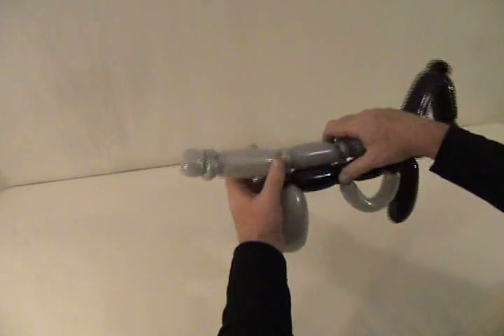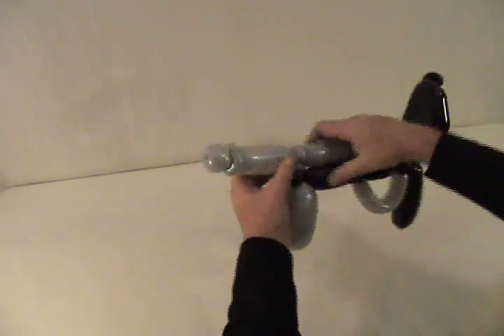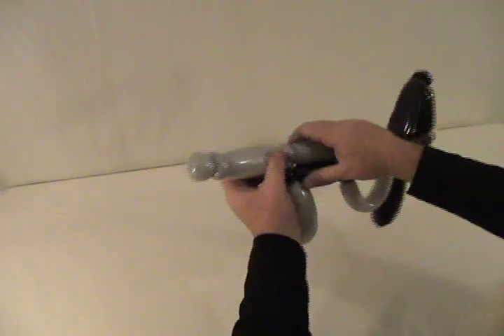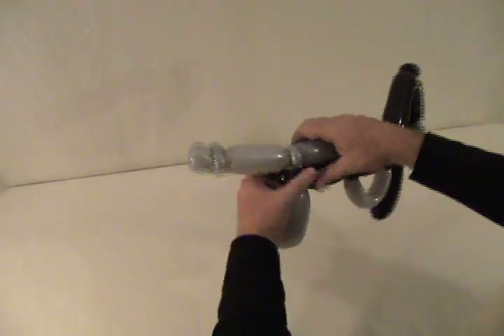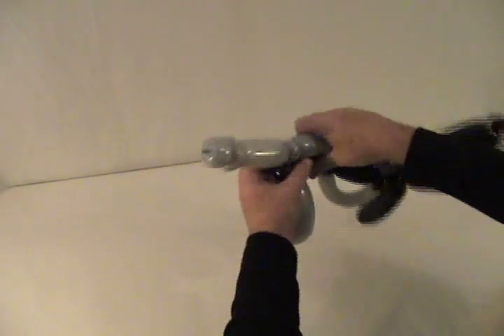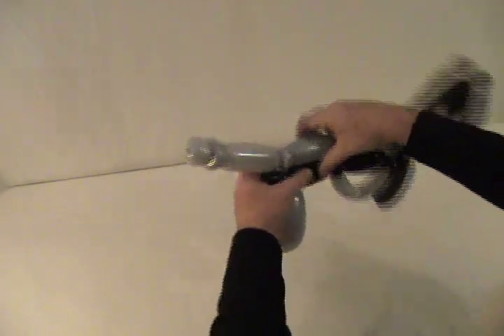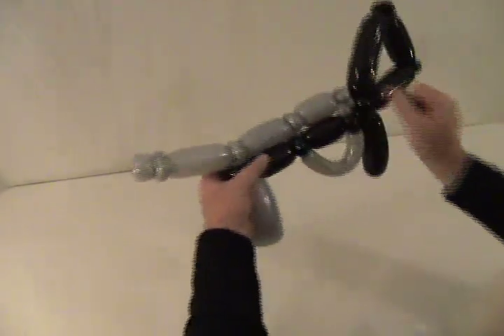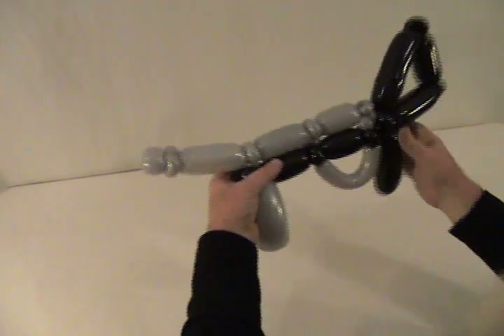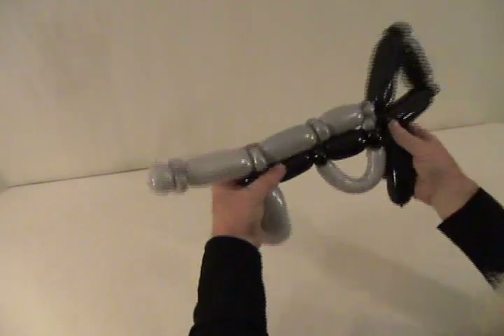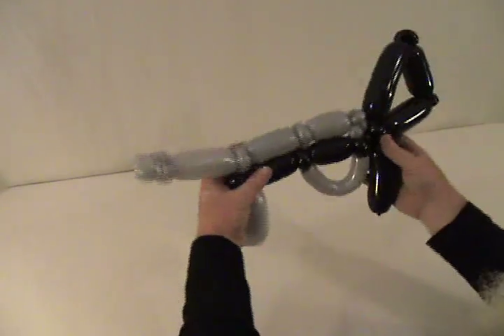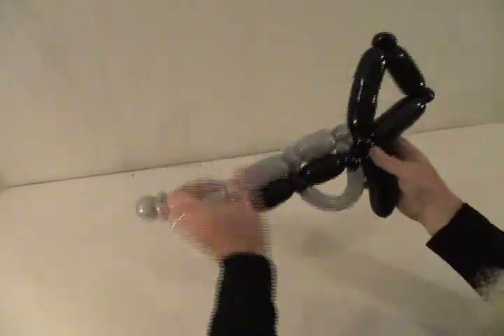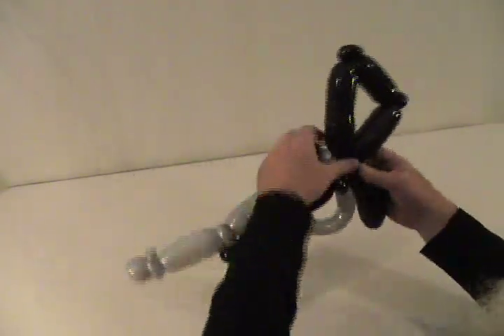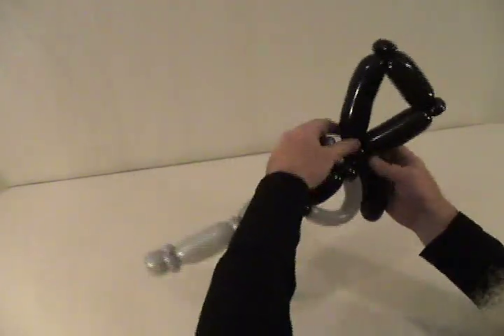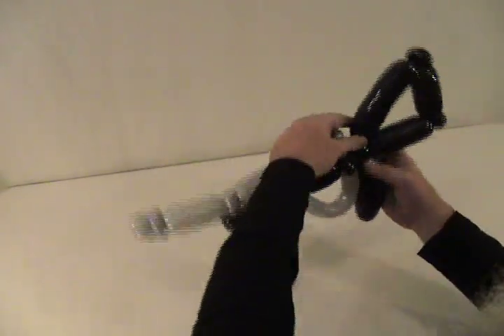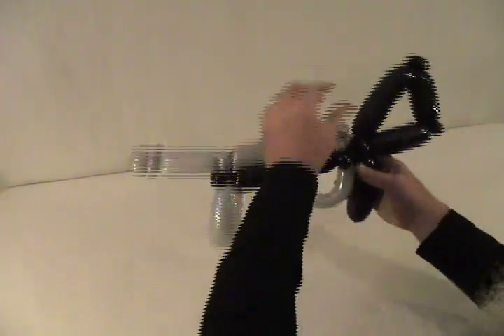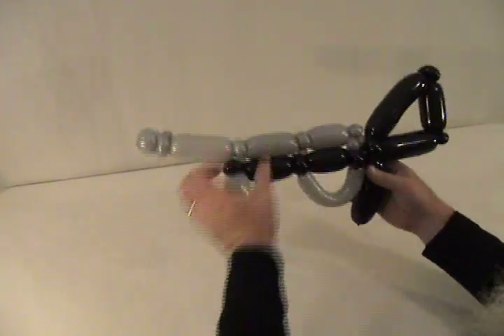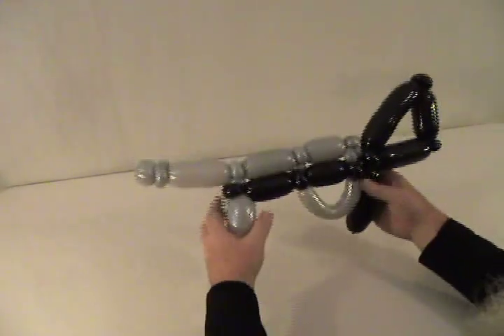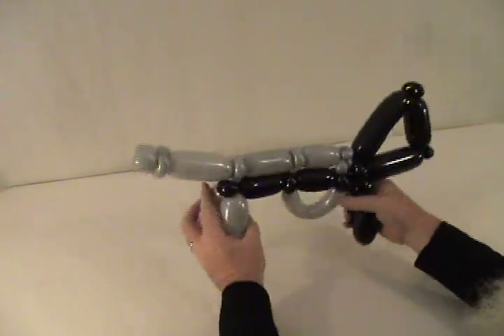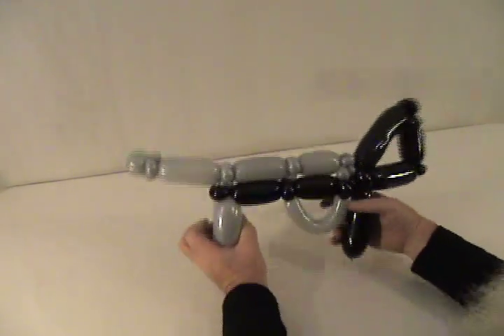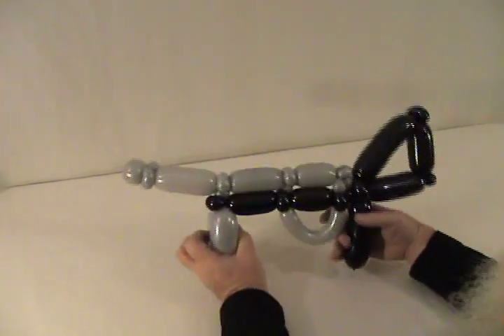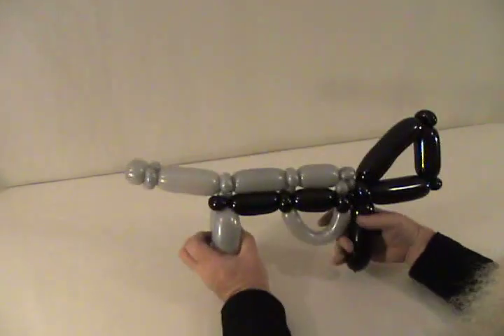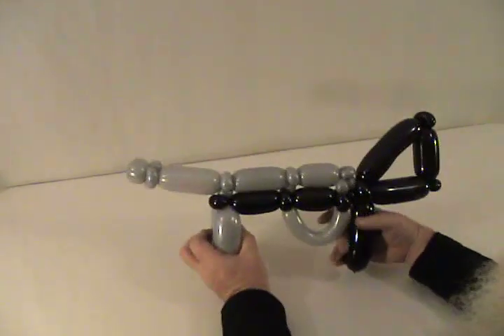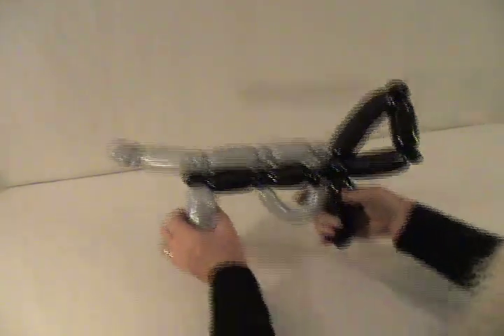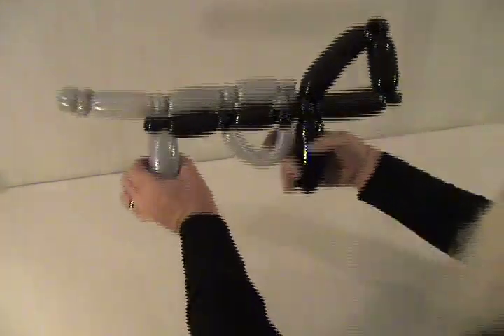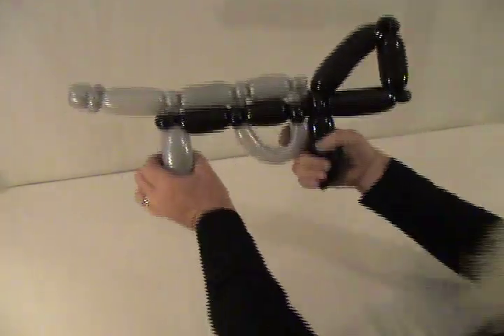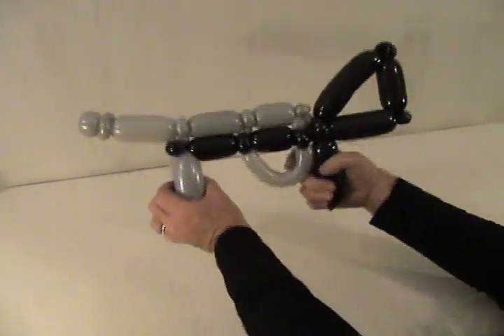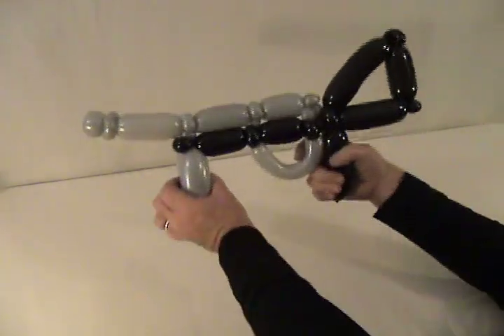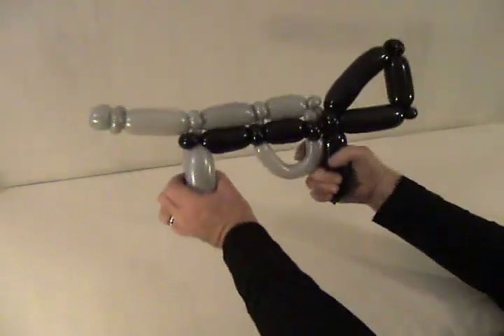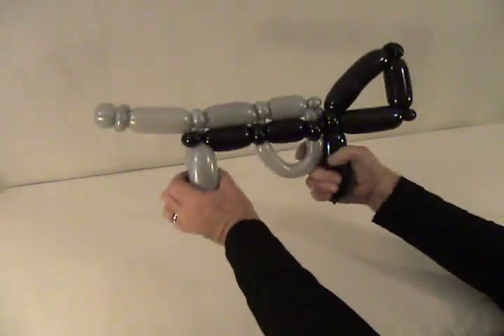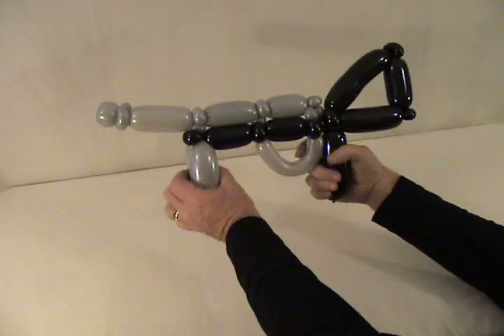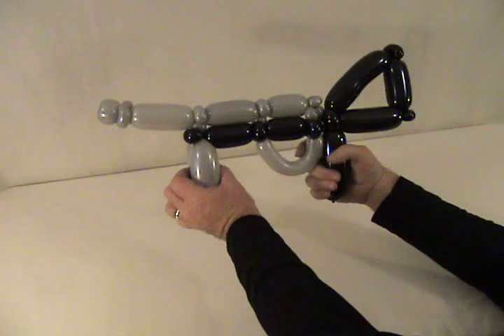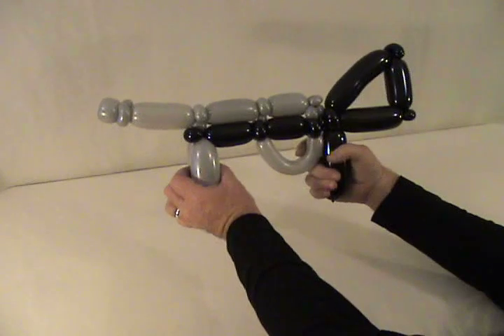Tighten it all up. And there you have a Tommy gun.